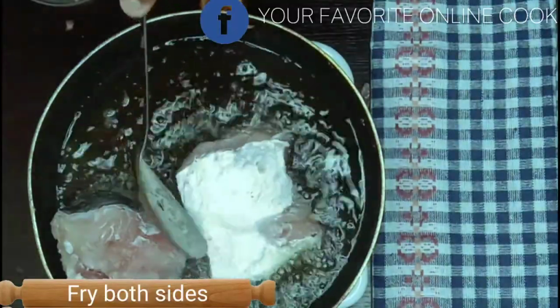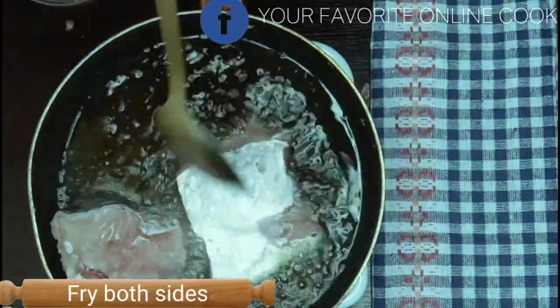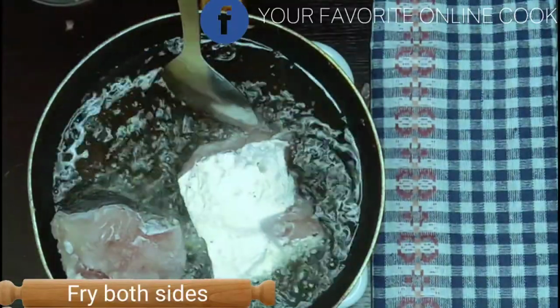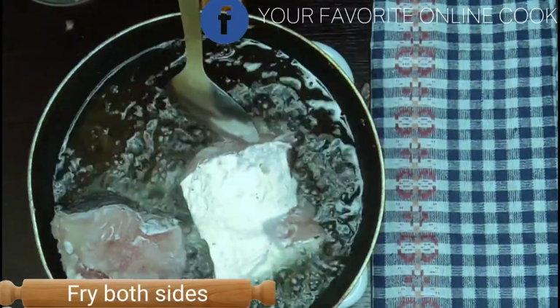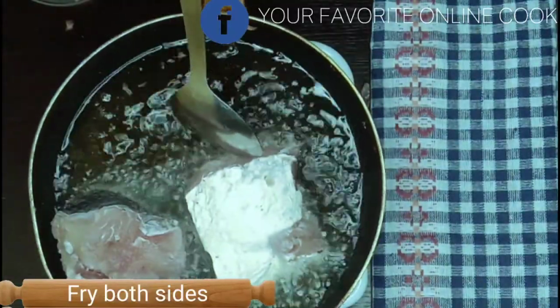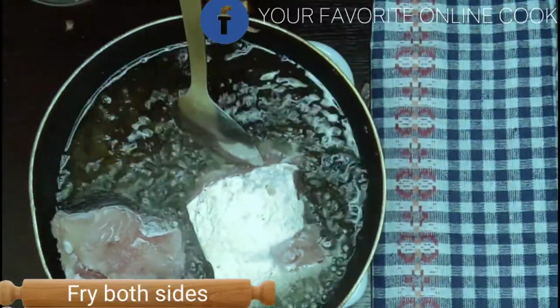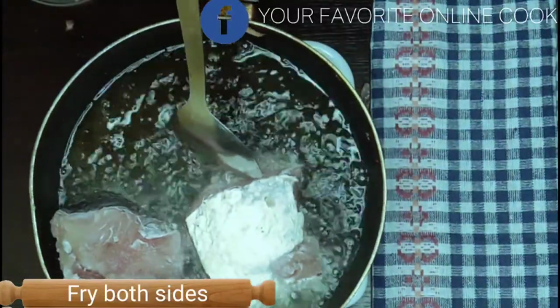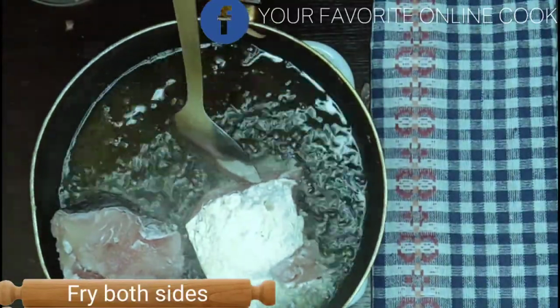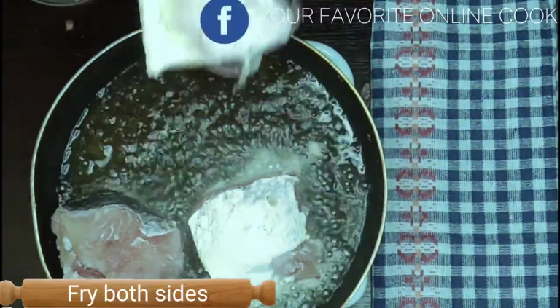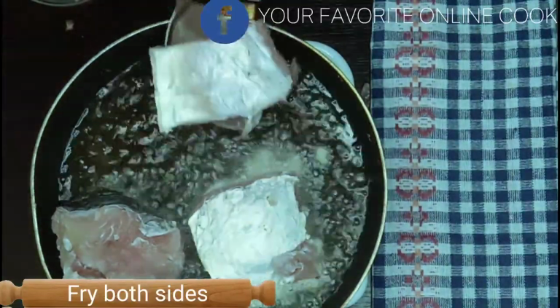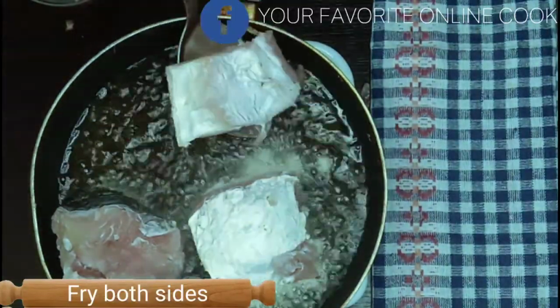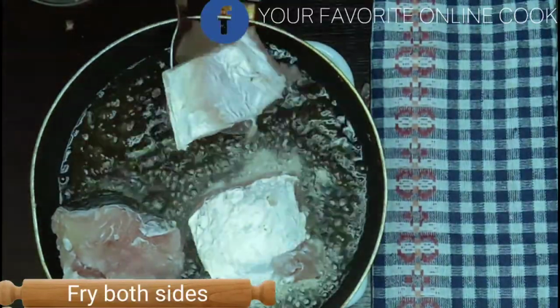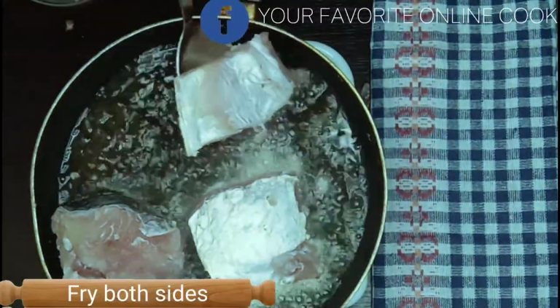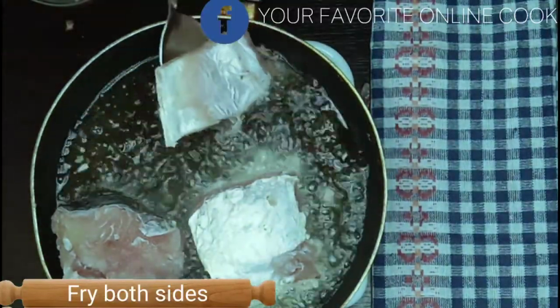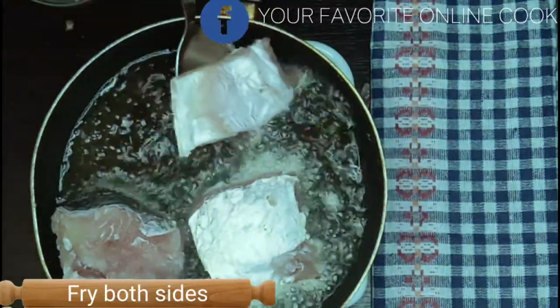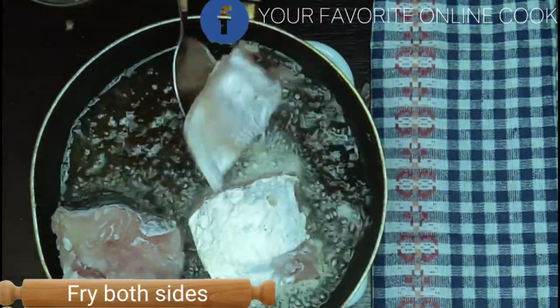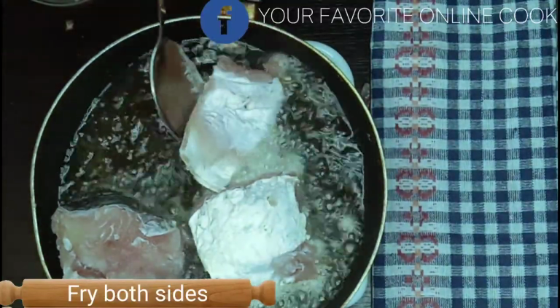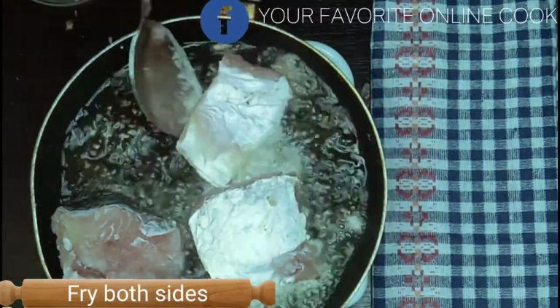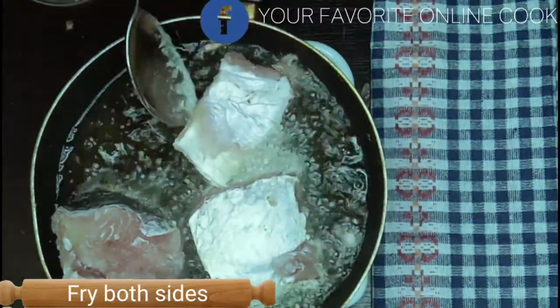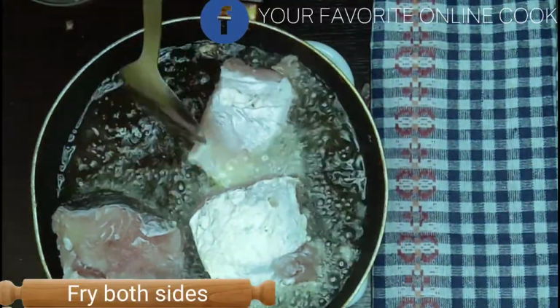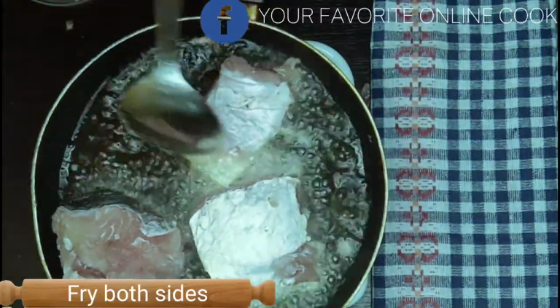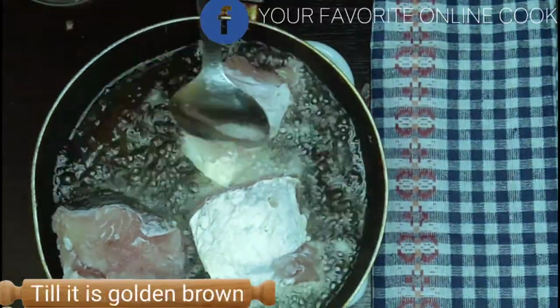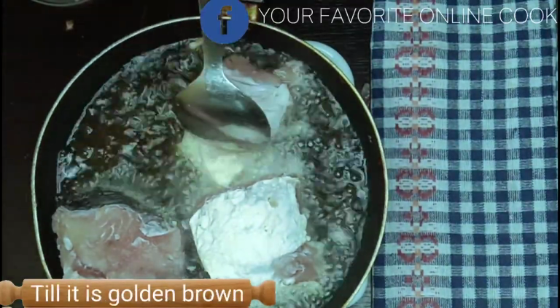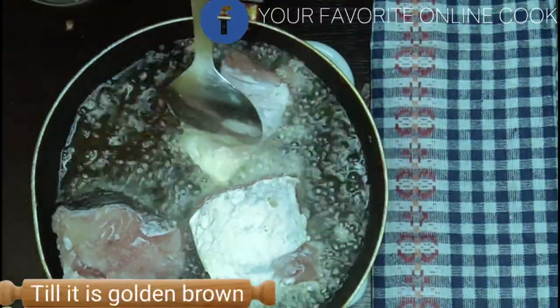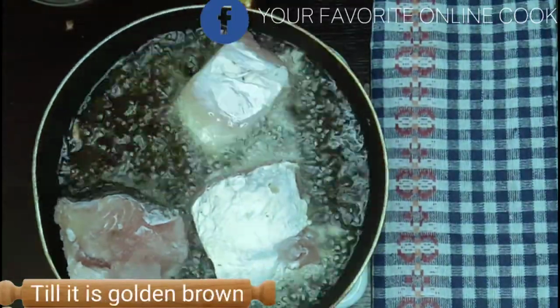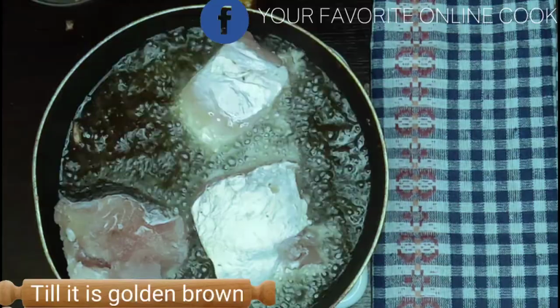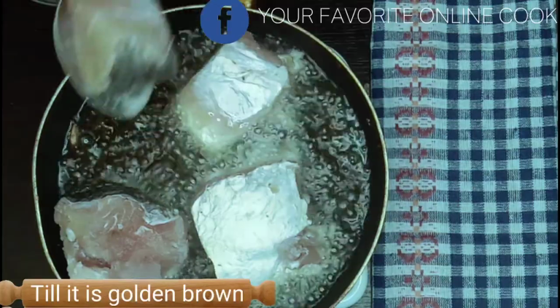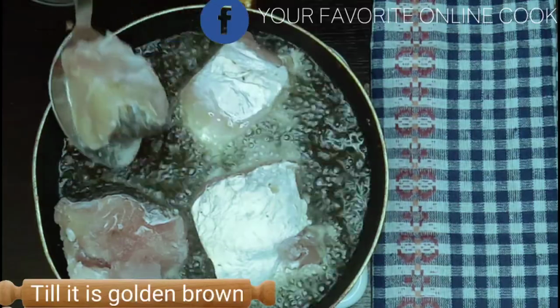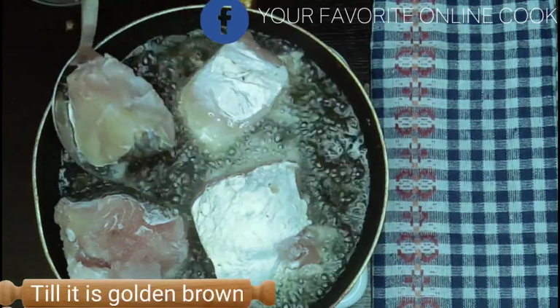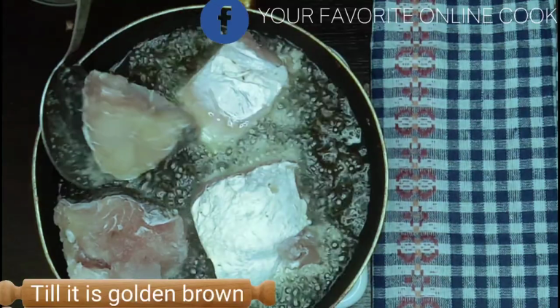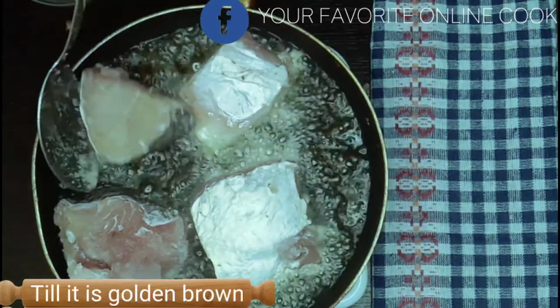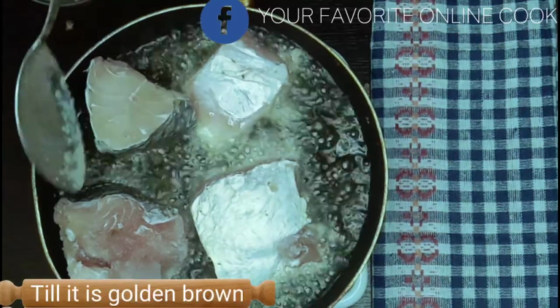For the fish, I'll be frying both sides until it is golden brown.